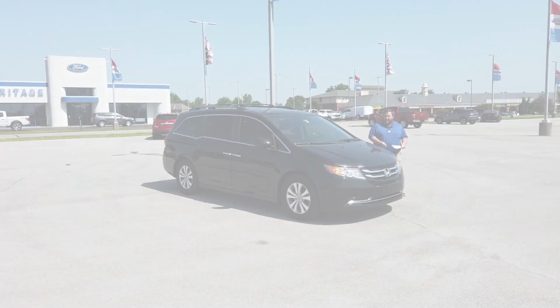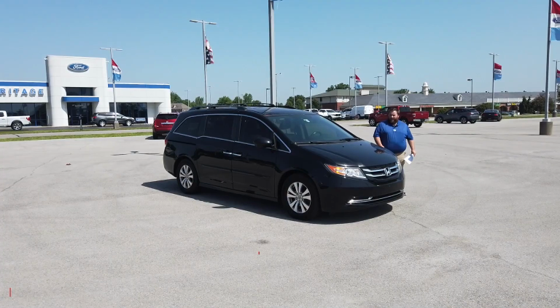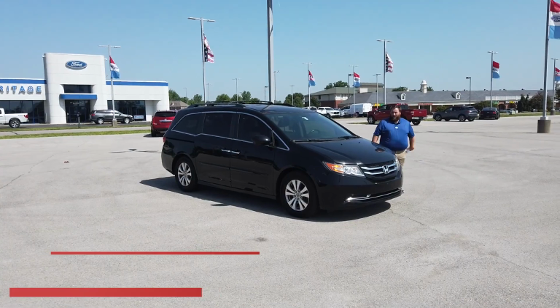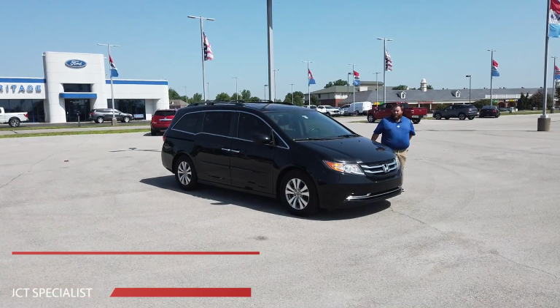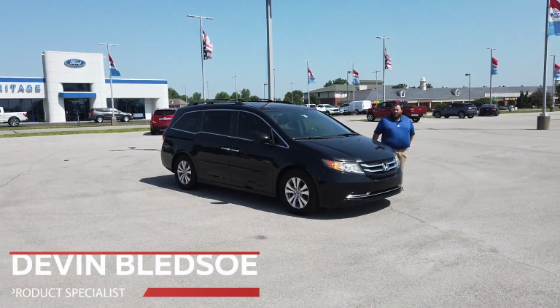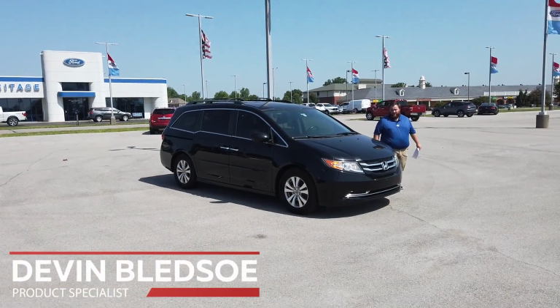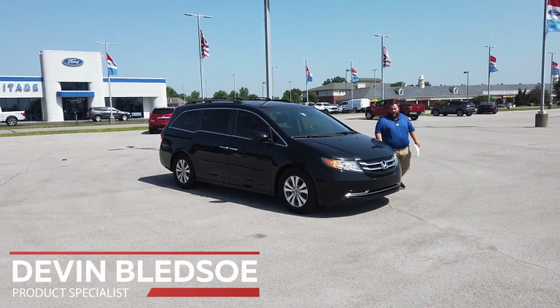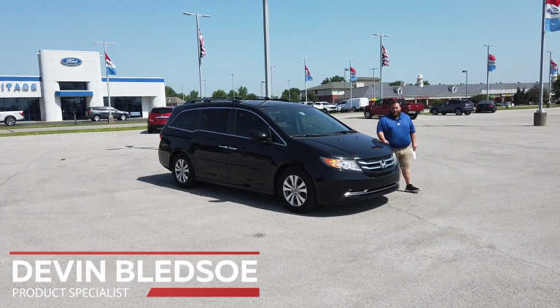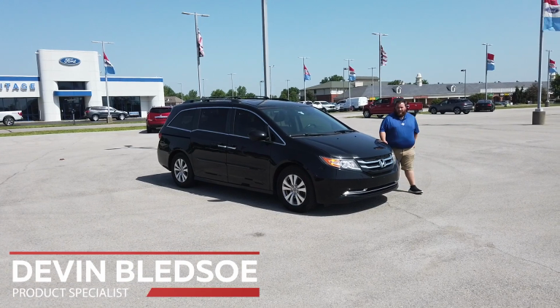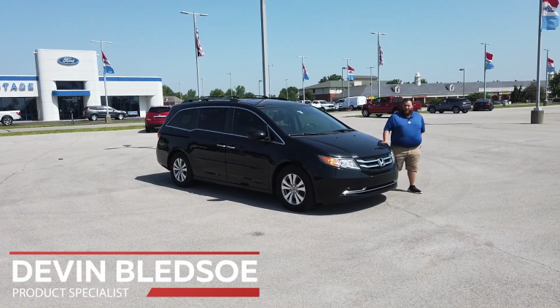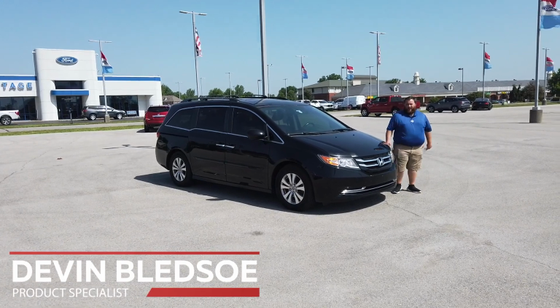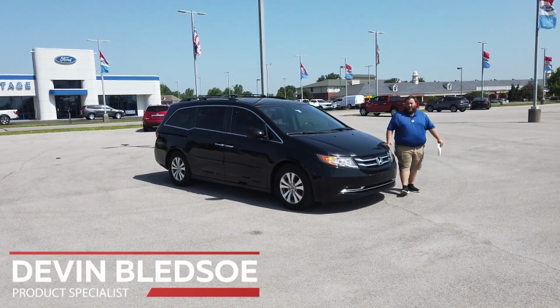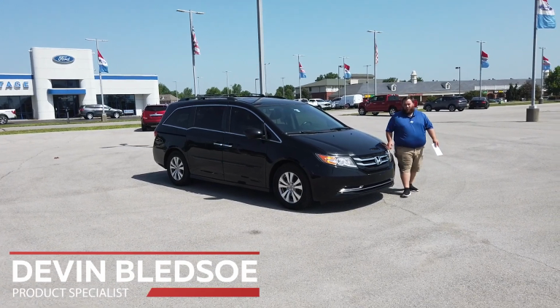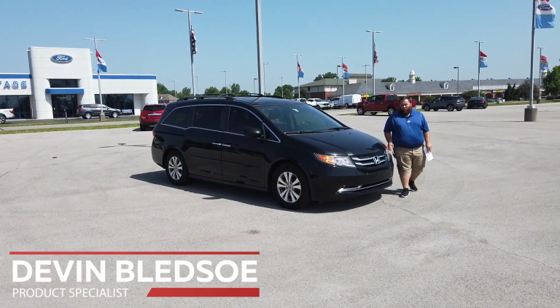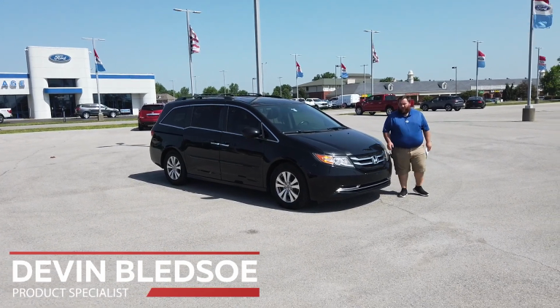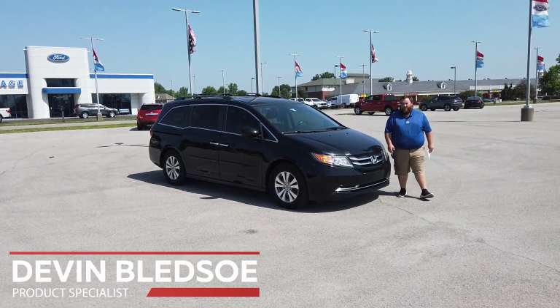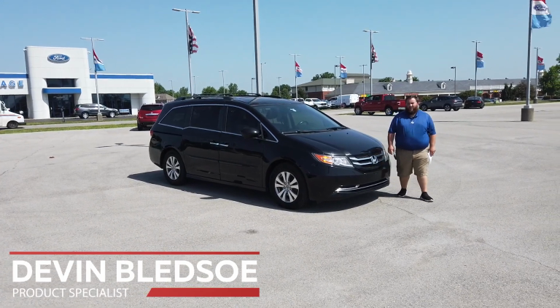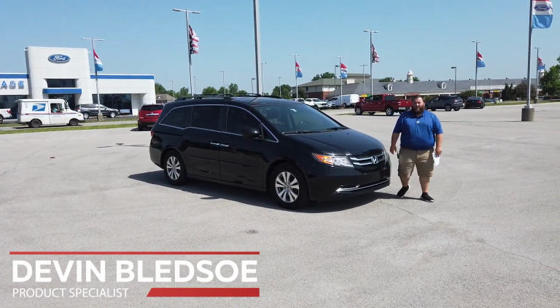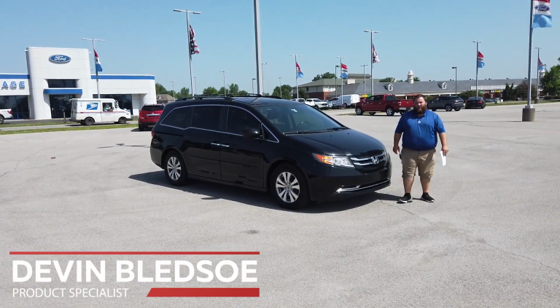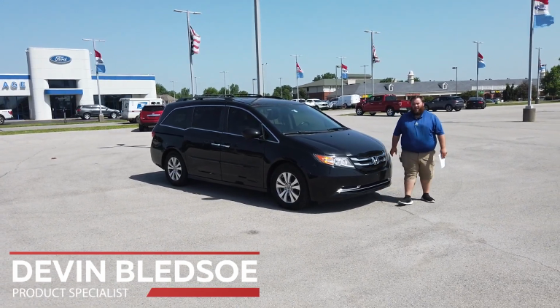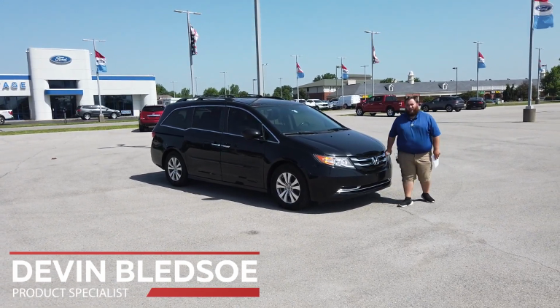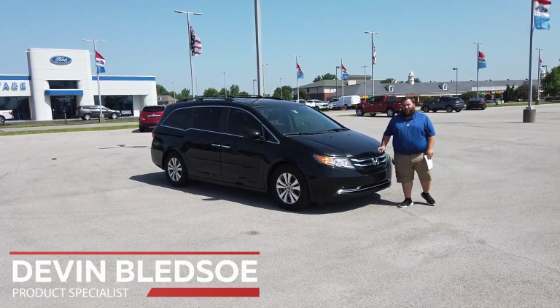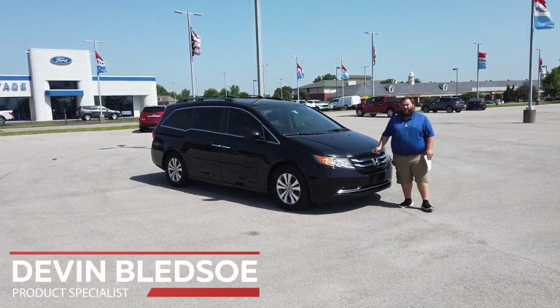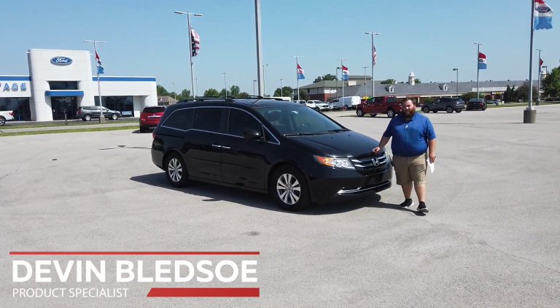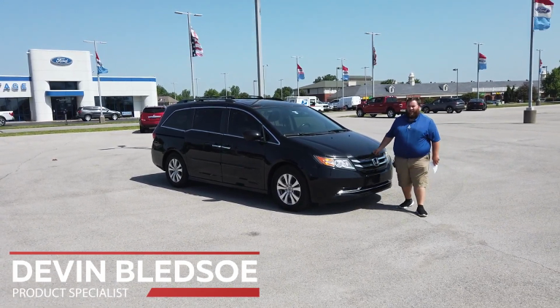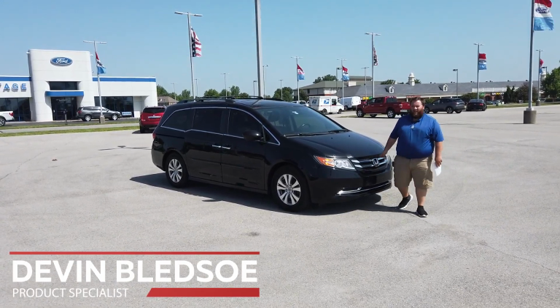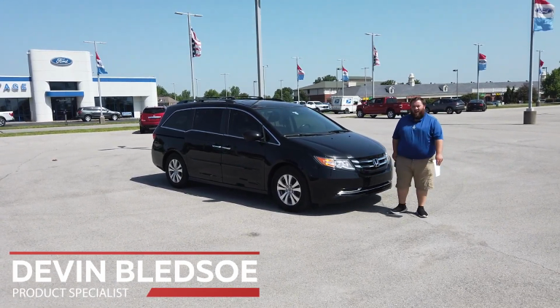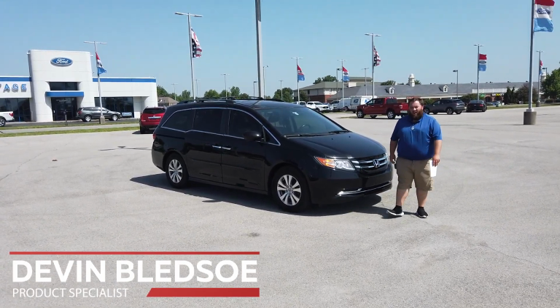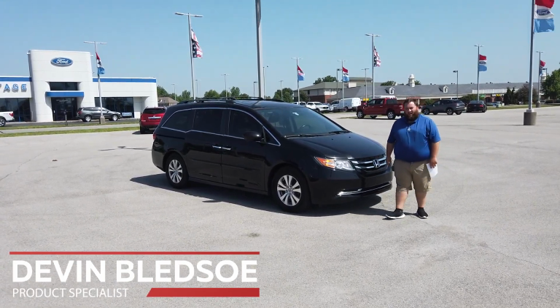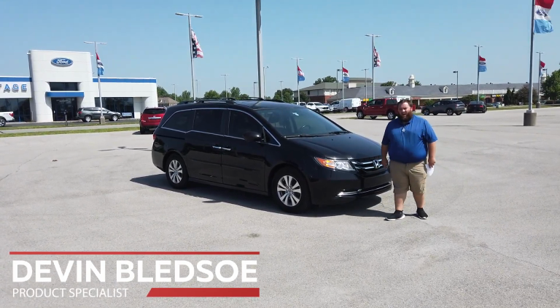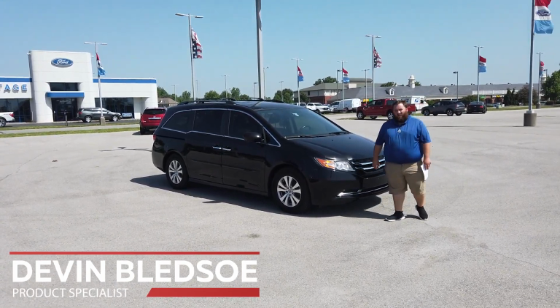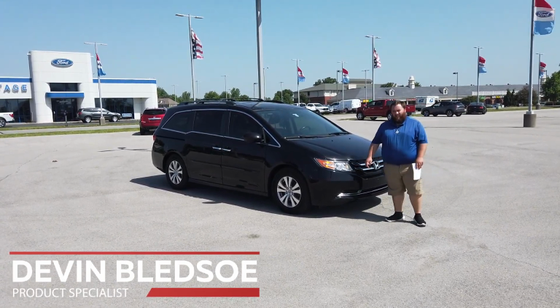Hey folks, this is Devin Bledsoe down at Heritage Ford. Today we're going to be looking at the 2015 Honda Odyssey.